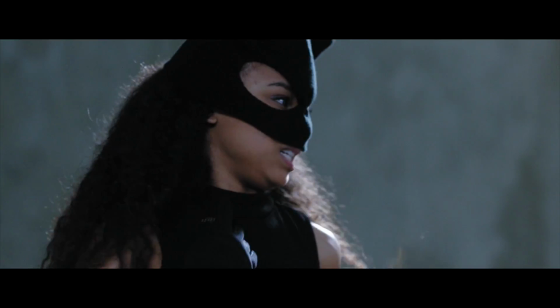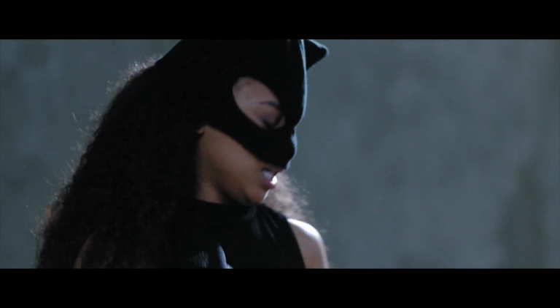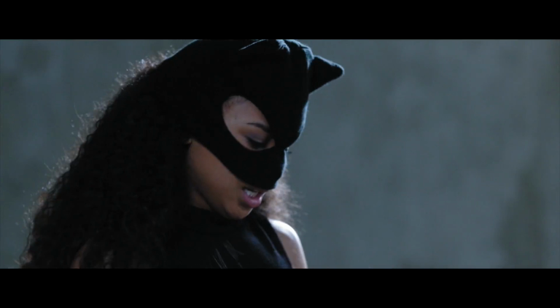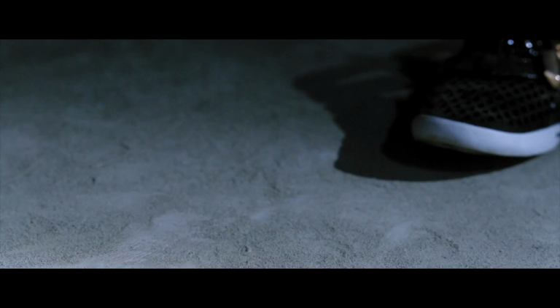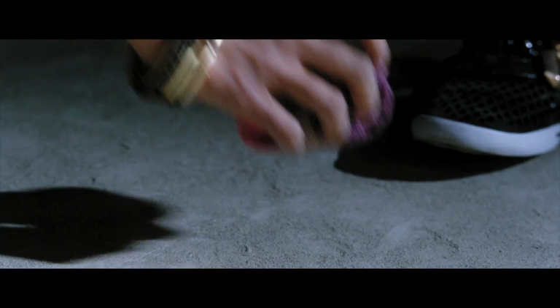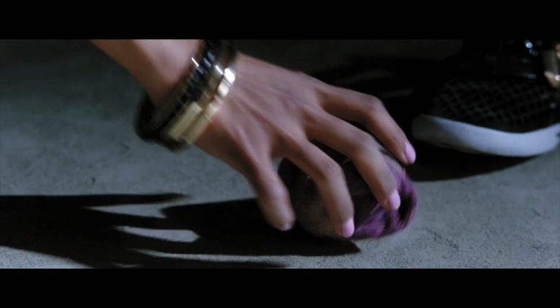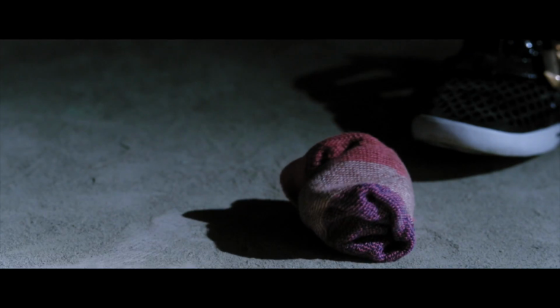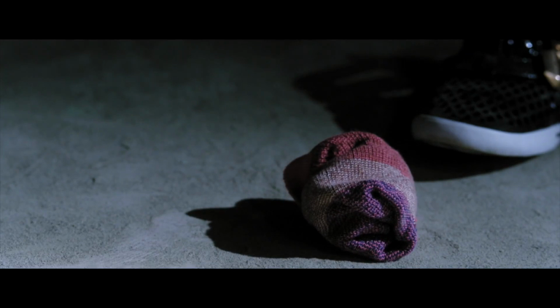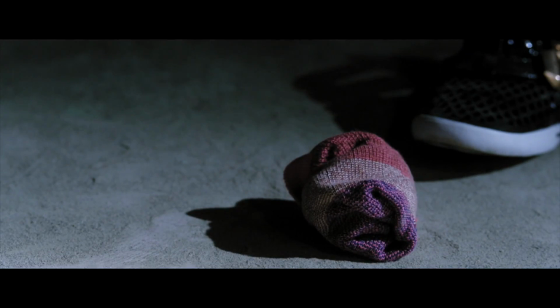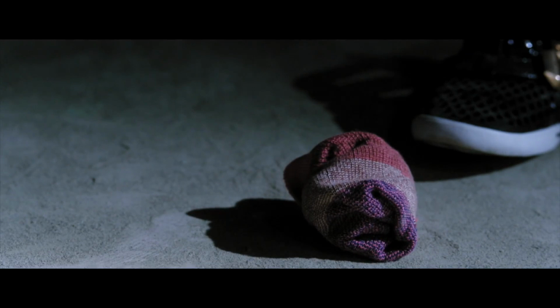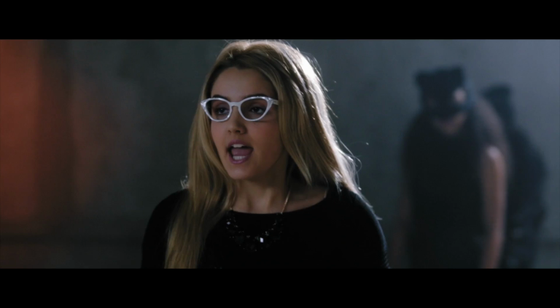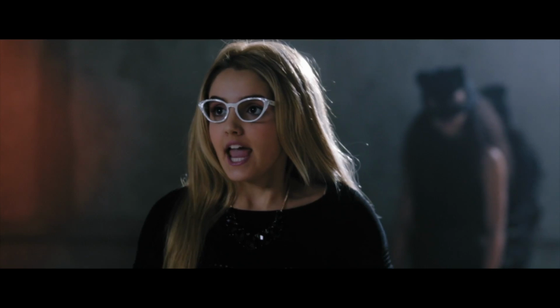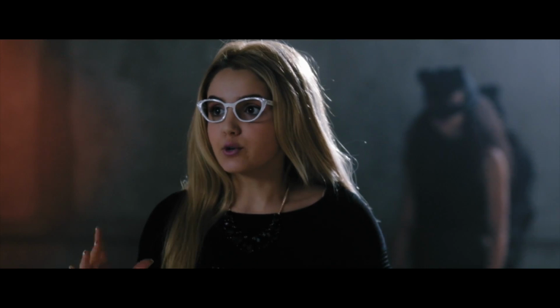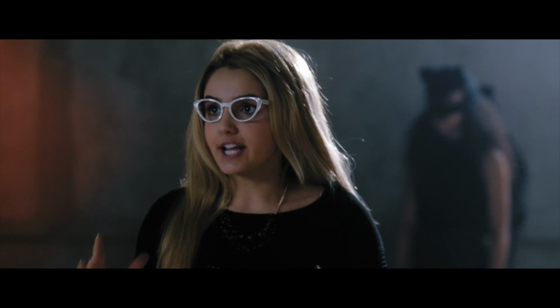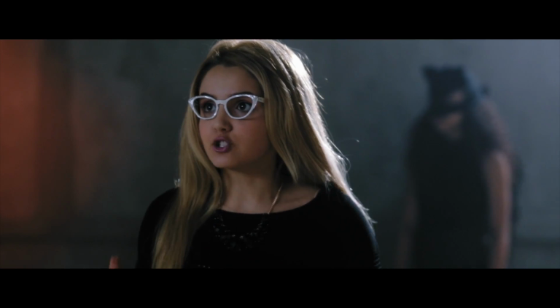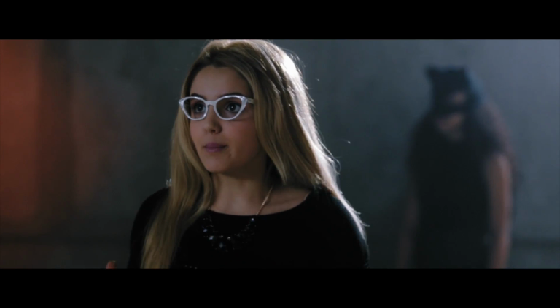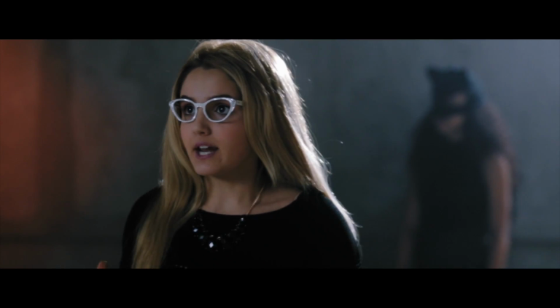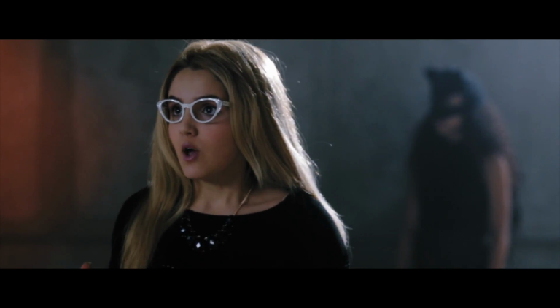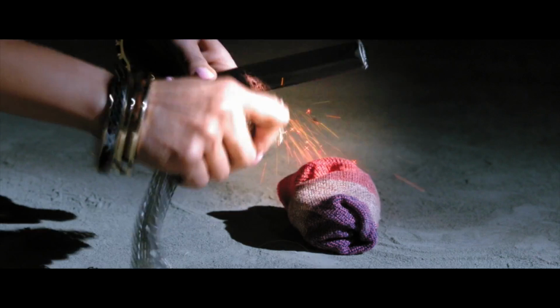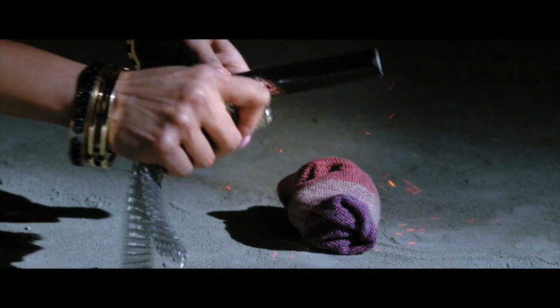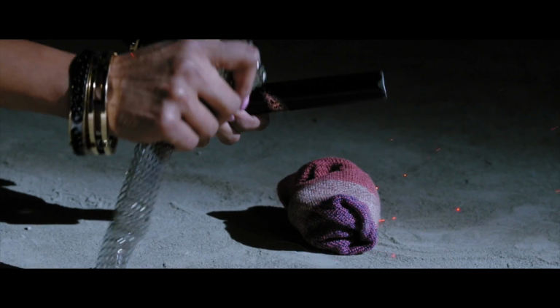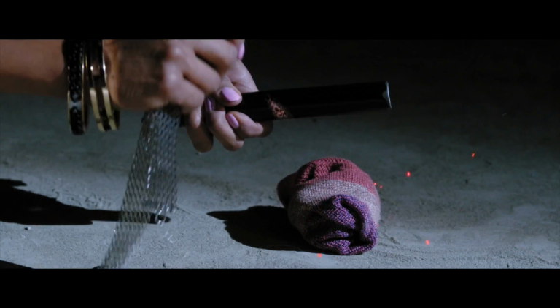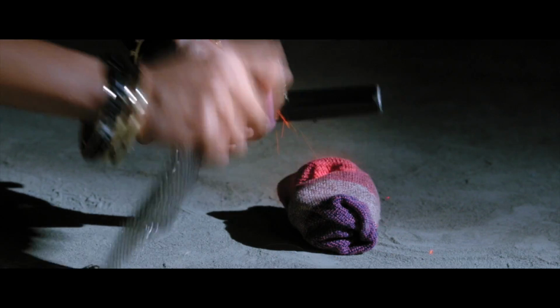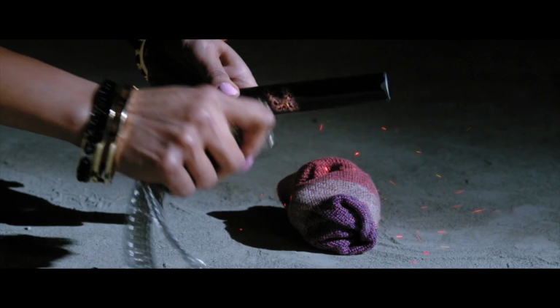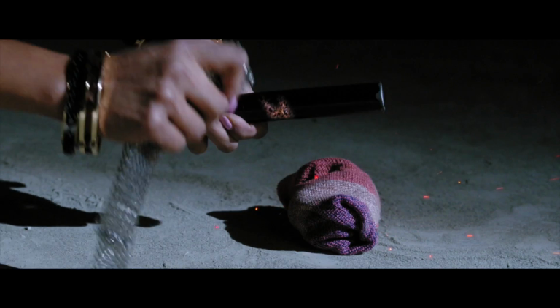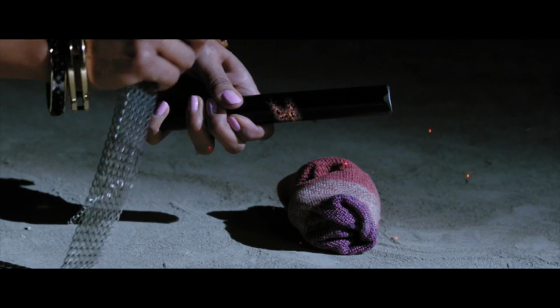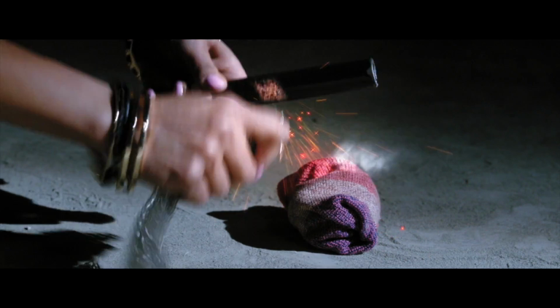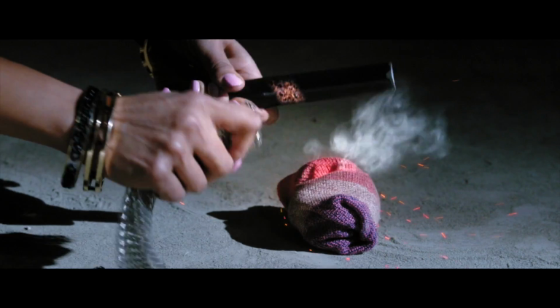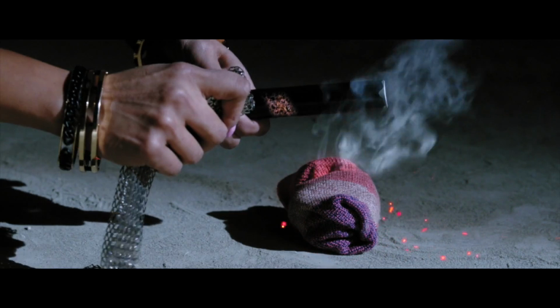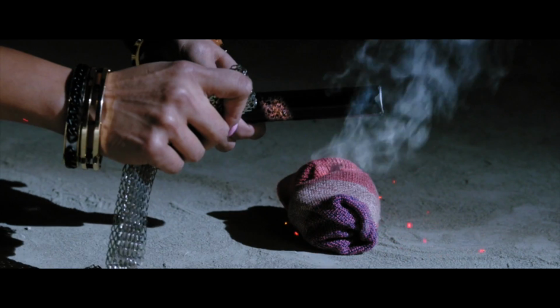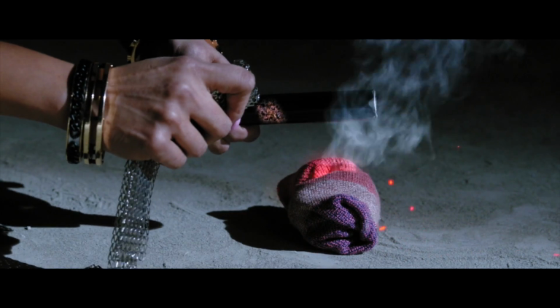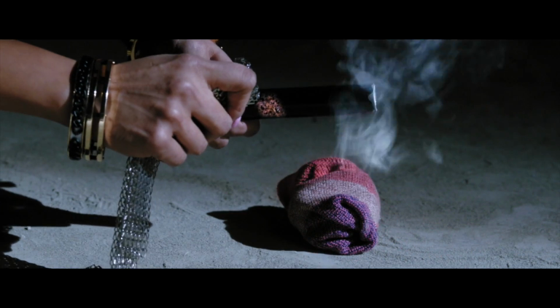When aluminum reacts with rust, it creates thermite, which burns at over 2,000 degrees centigrade.